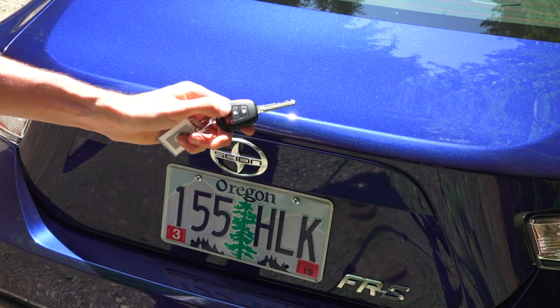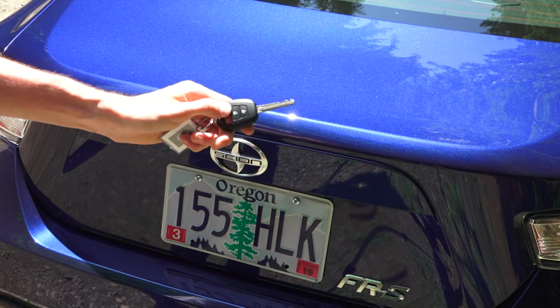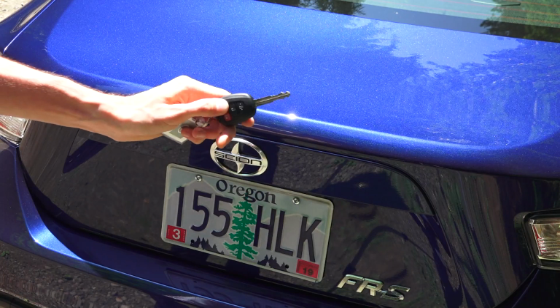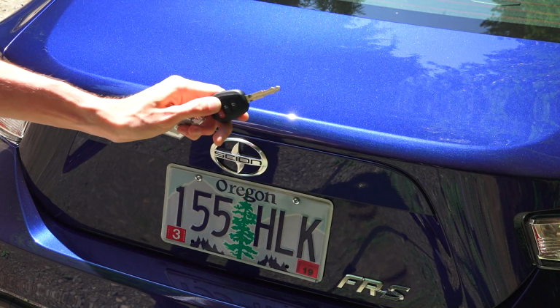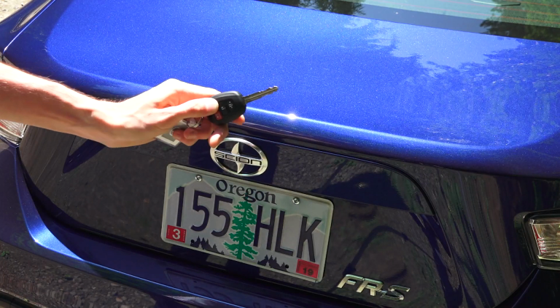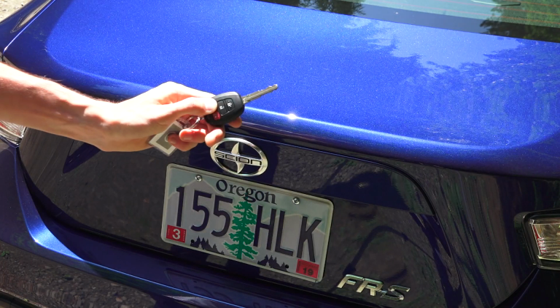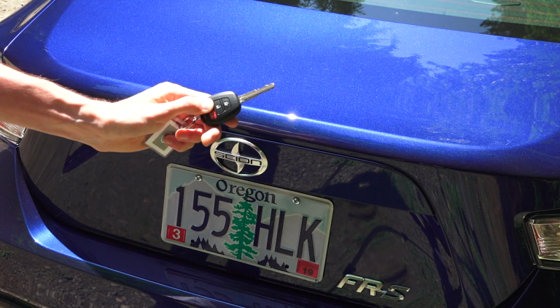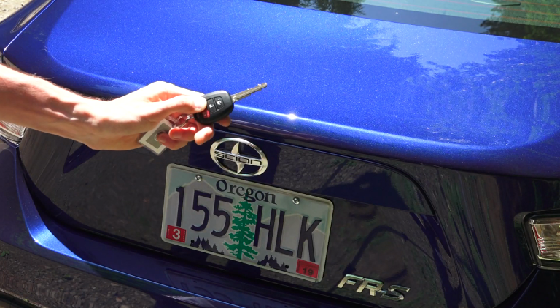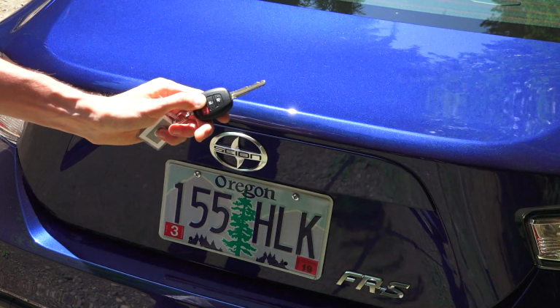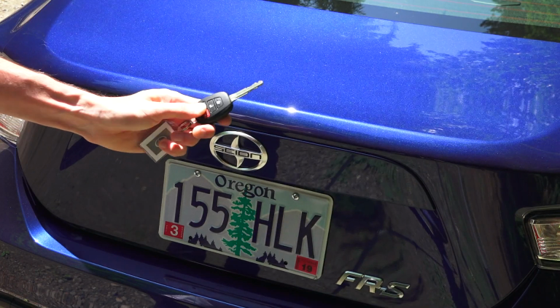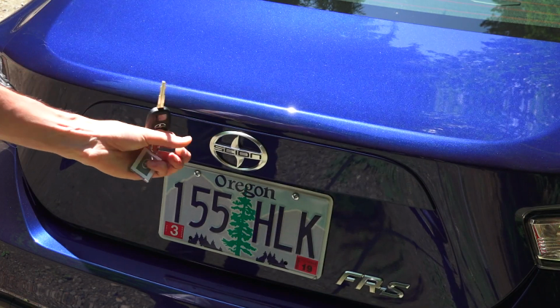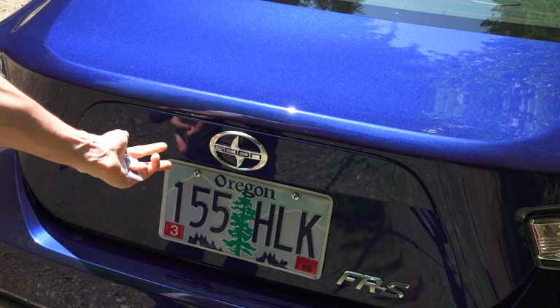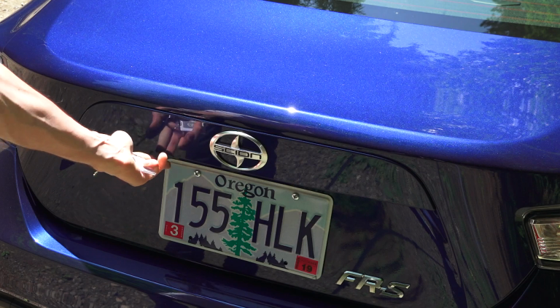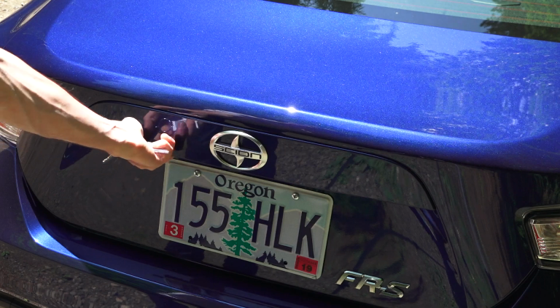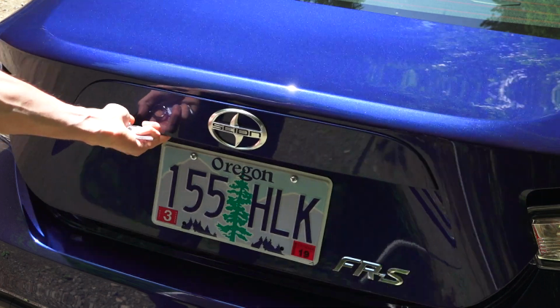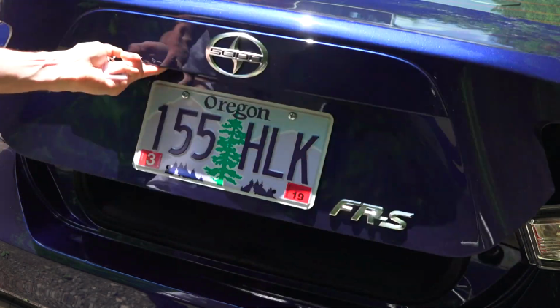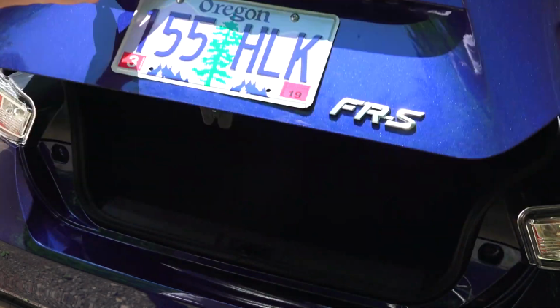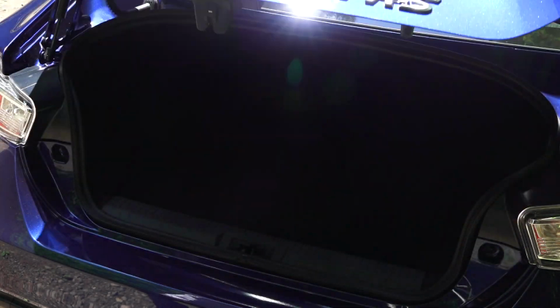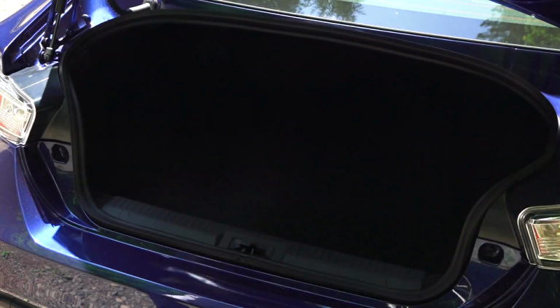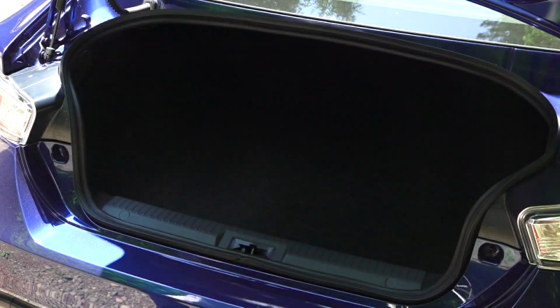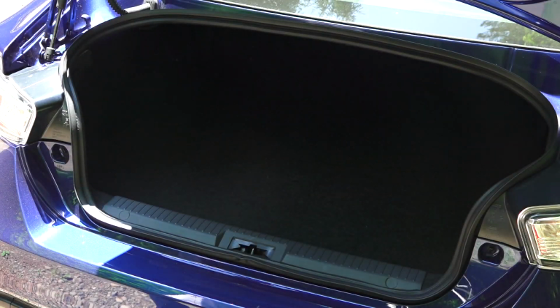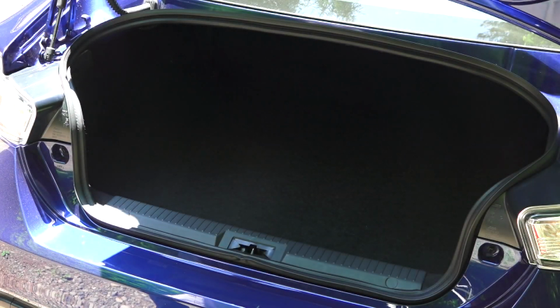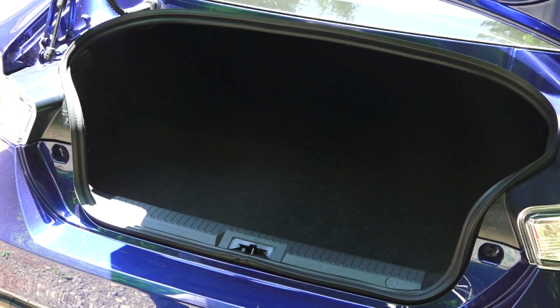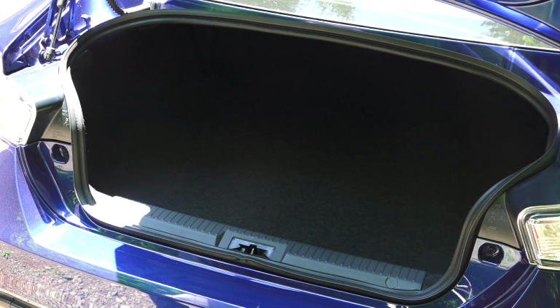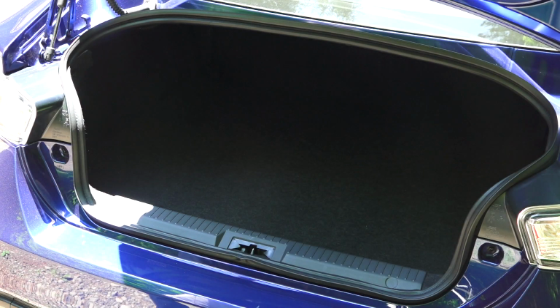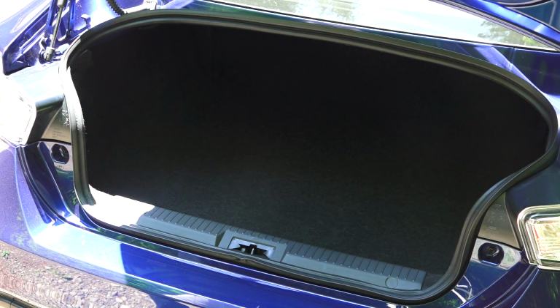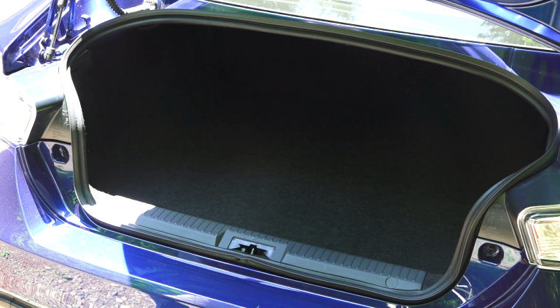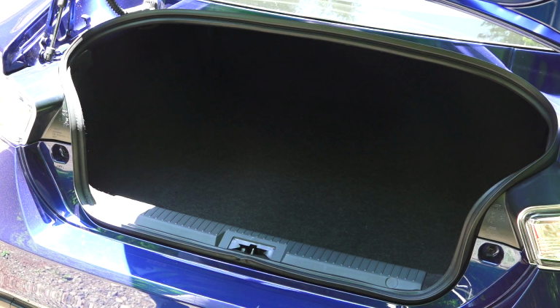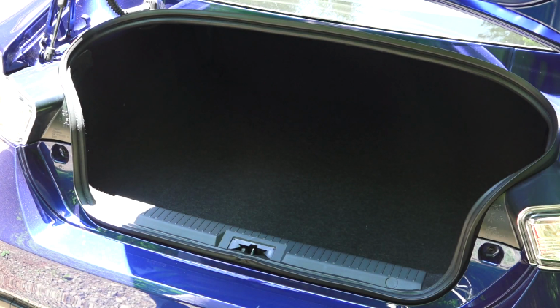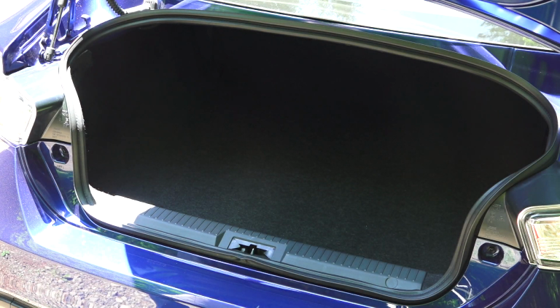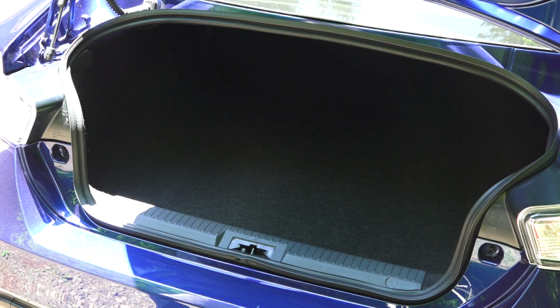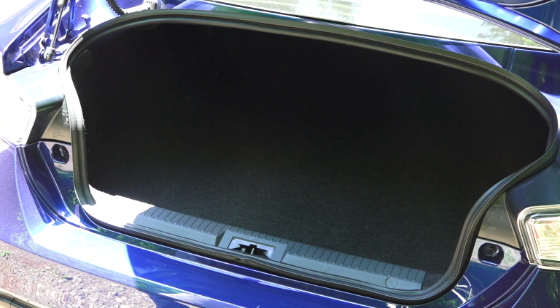Checking out the trunk — you can open it with the key fob. Not all that large, but you can fold down the rear seats.